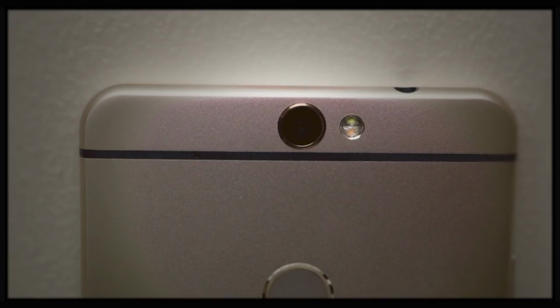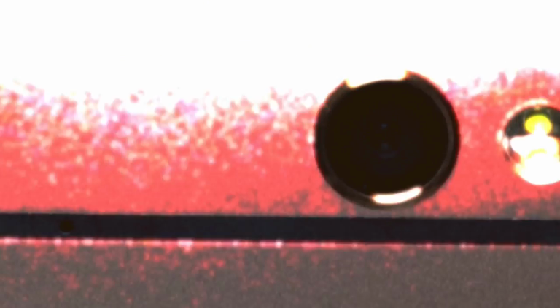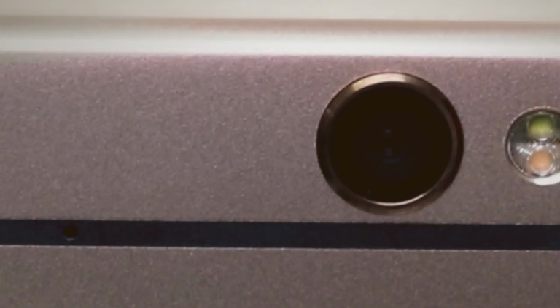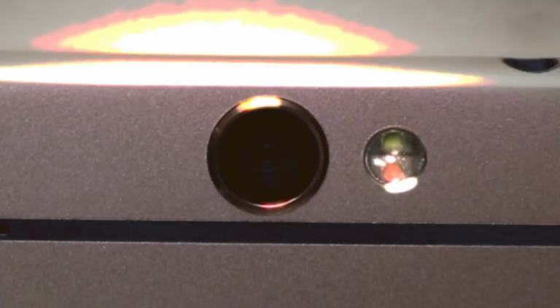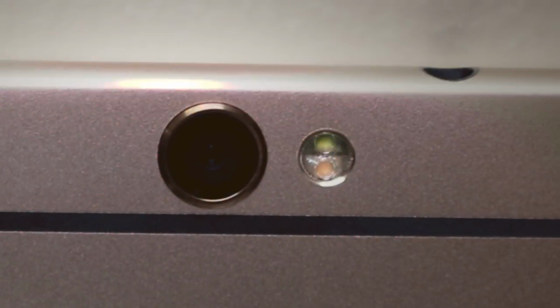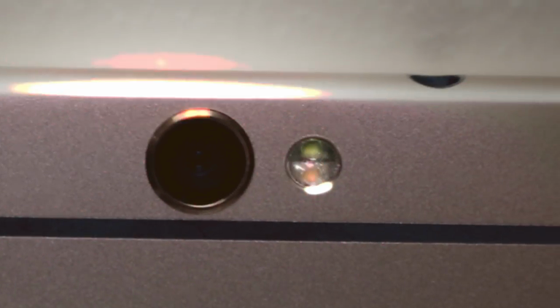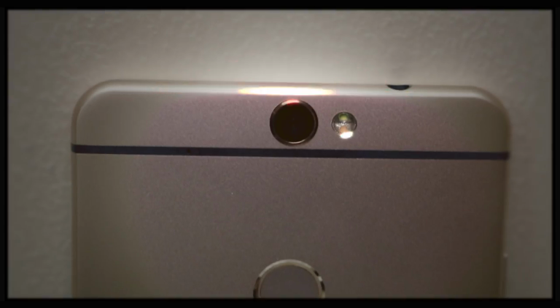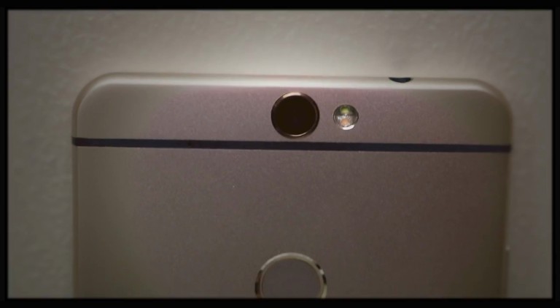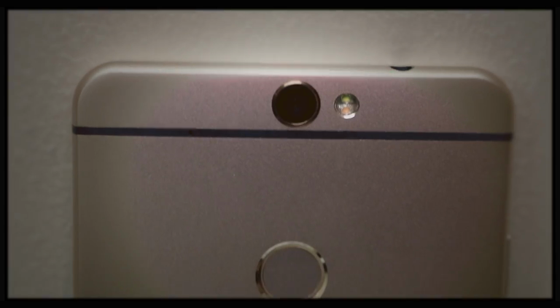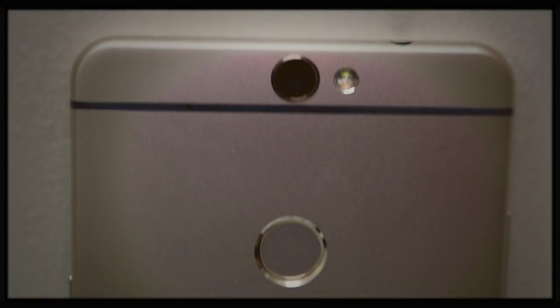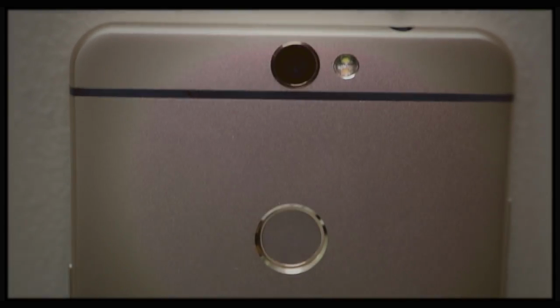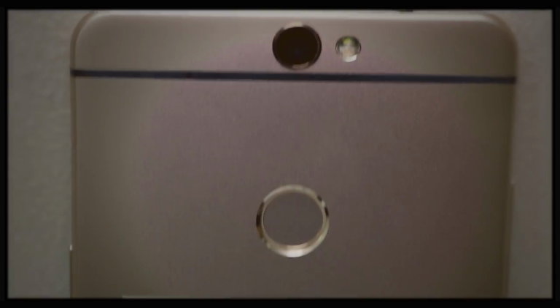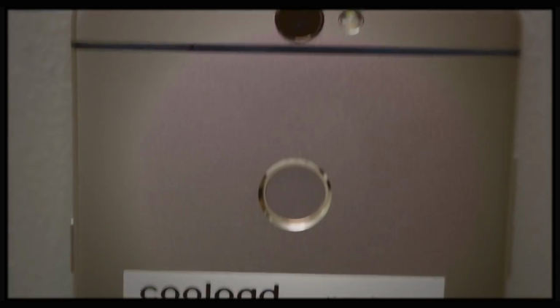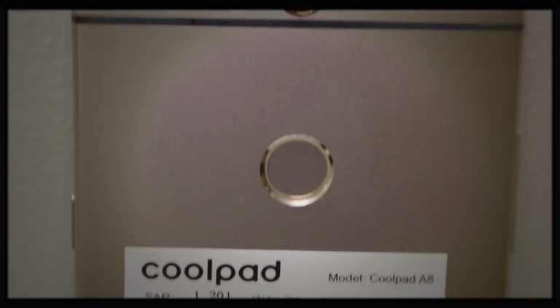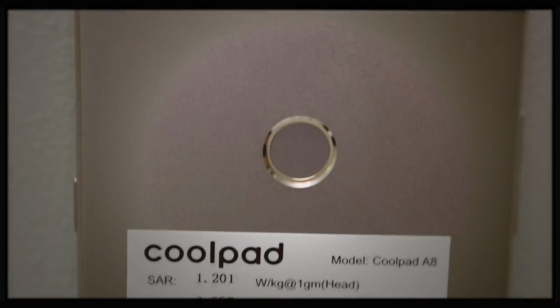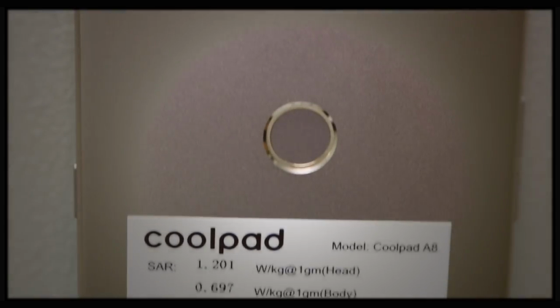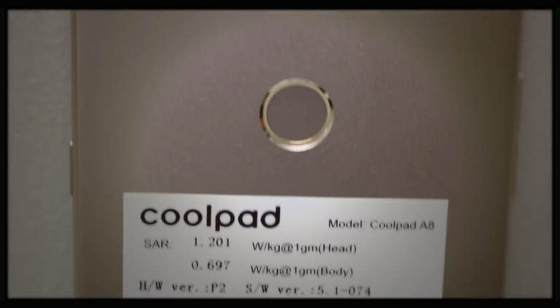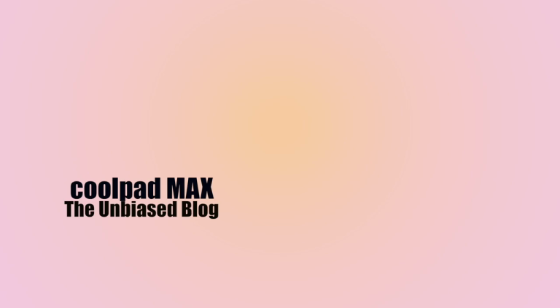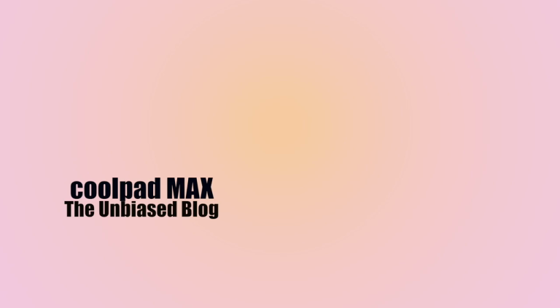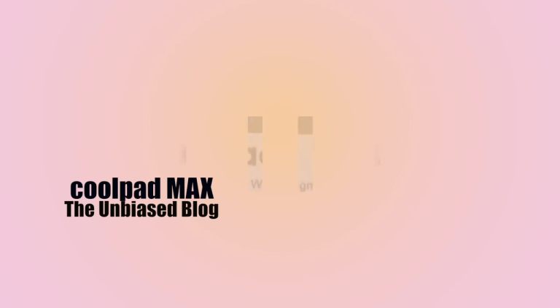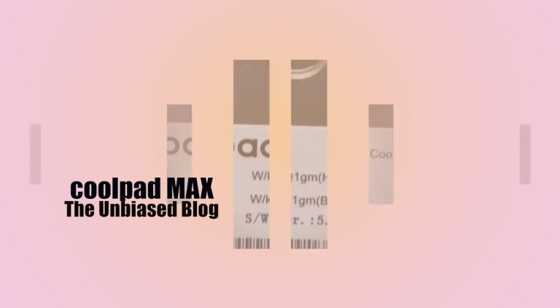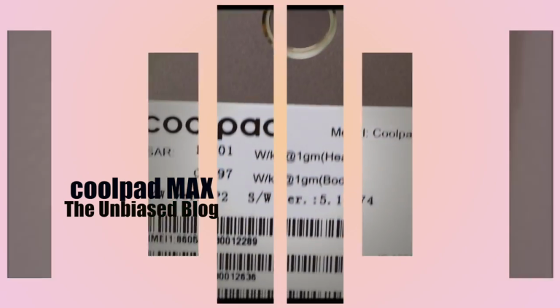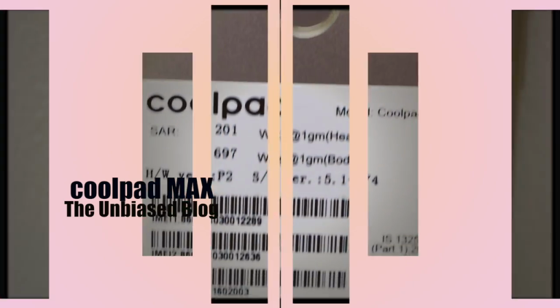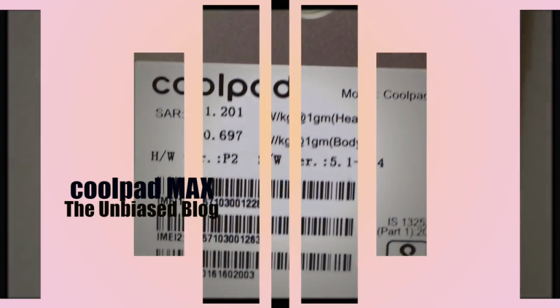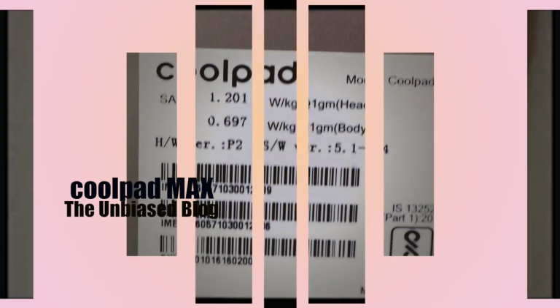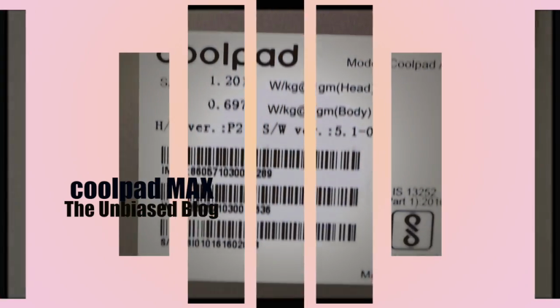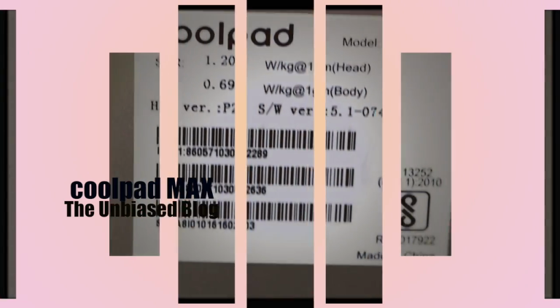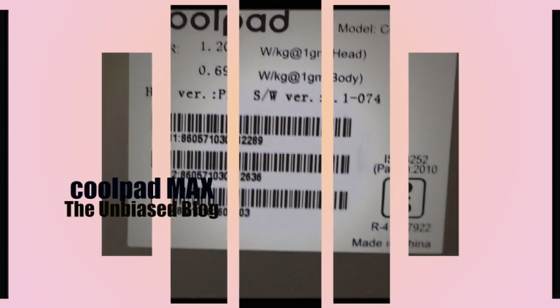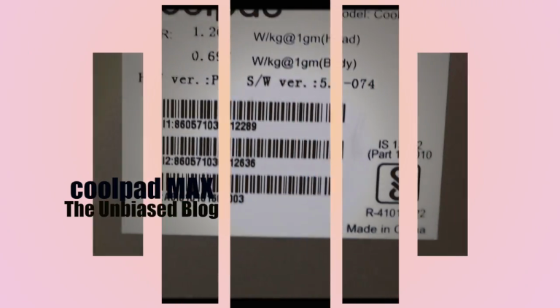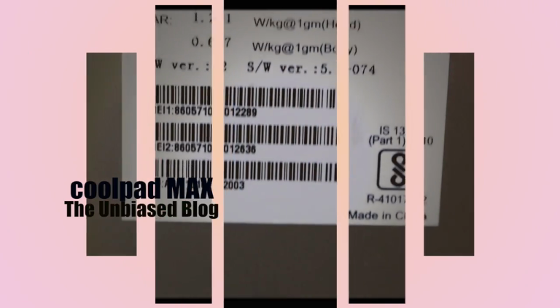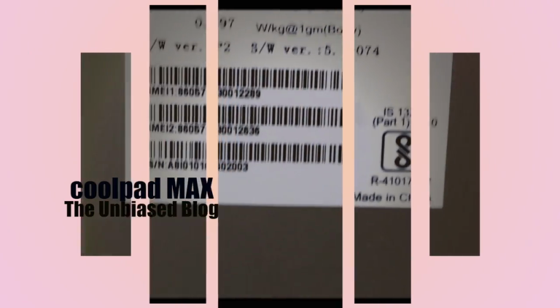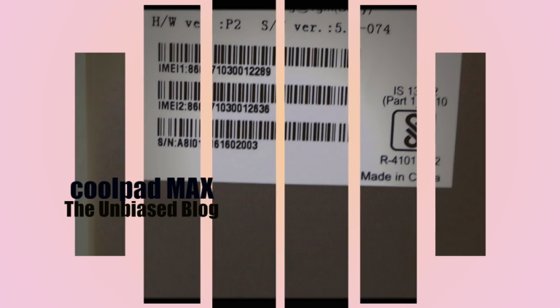What's up guys, this is Nikhil from The Unbiased Blog, and today we check out Coolpad's new flagship, the Coolpad Max.